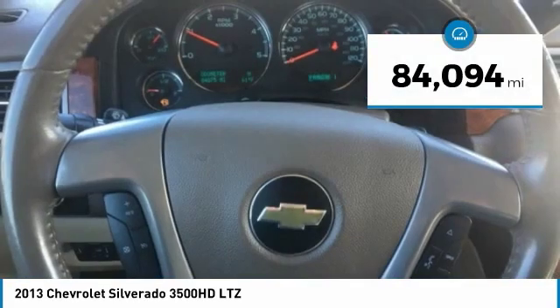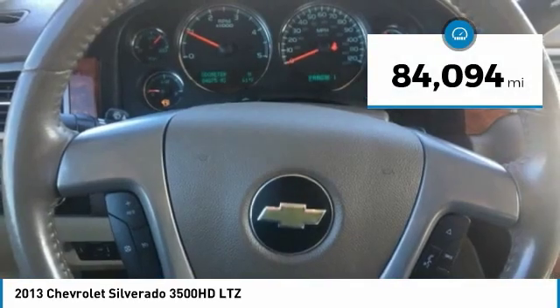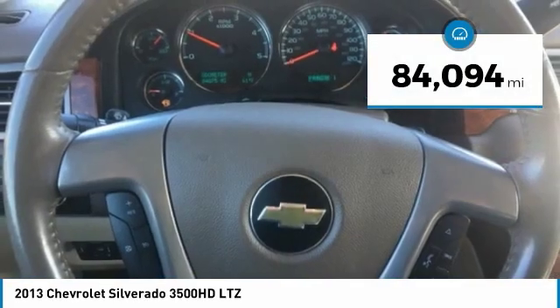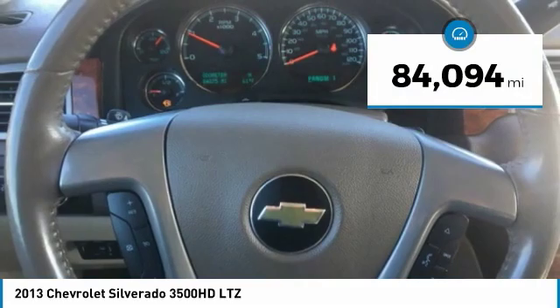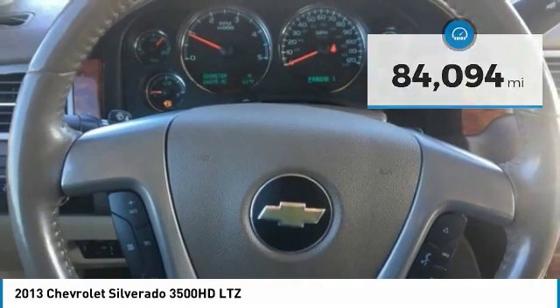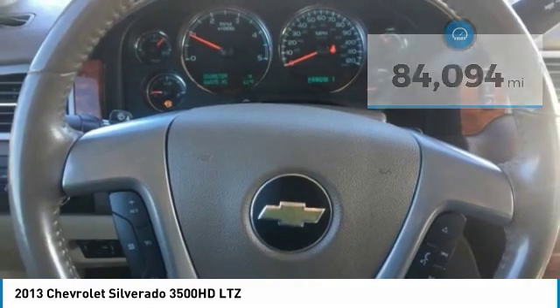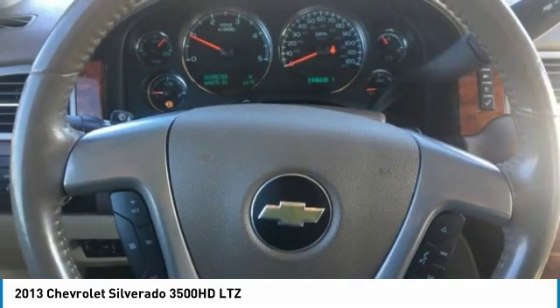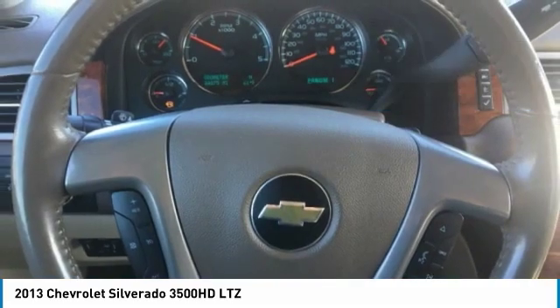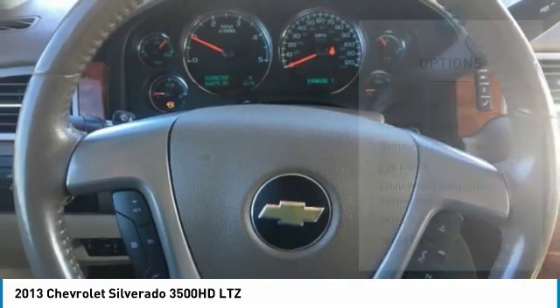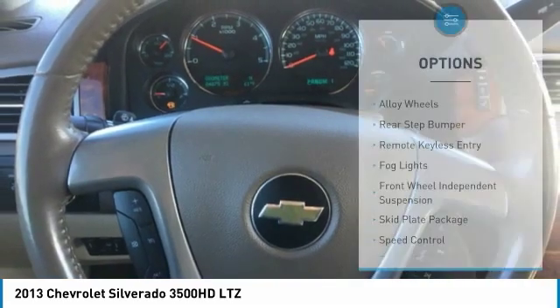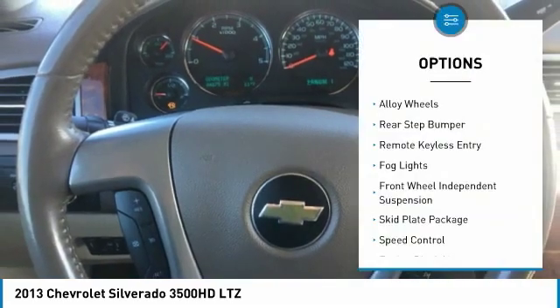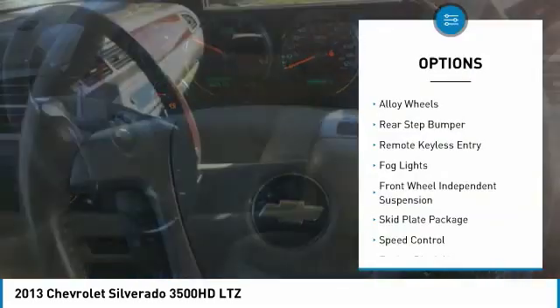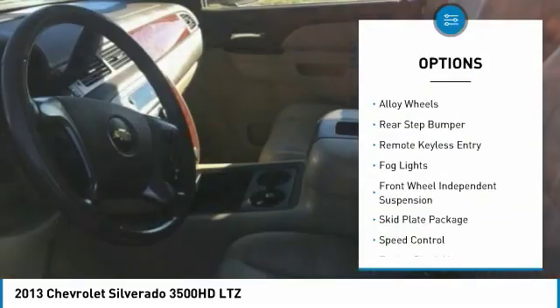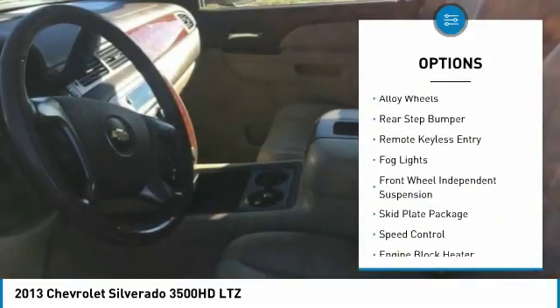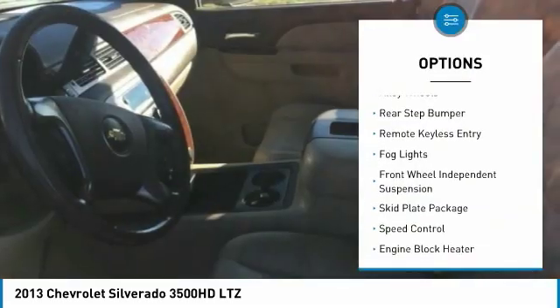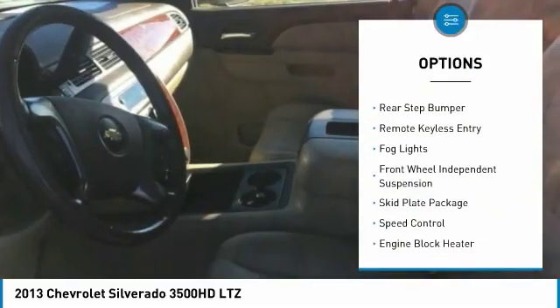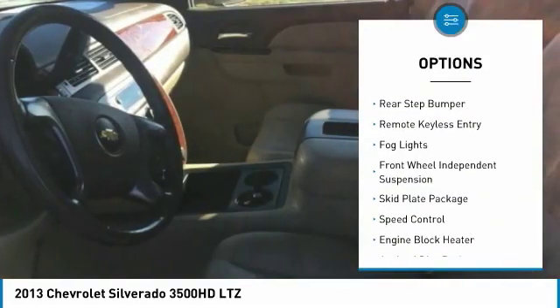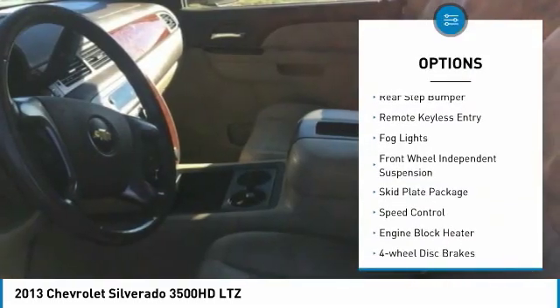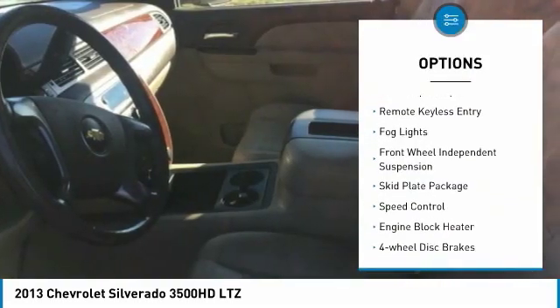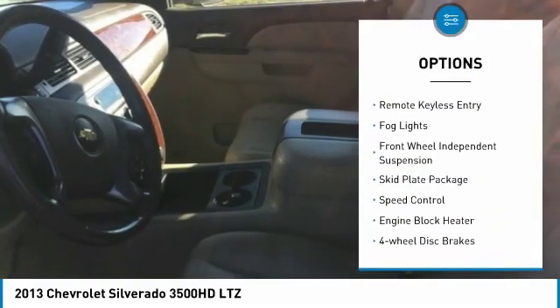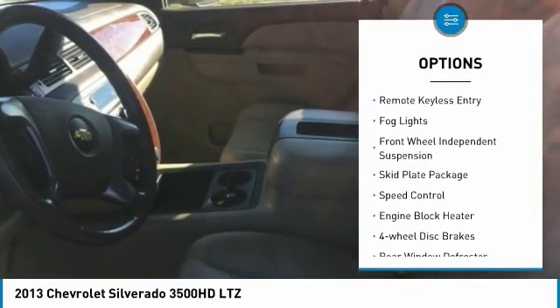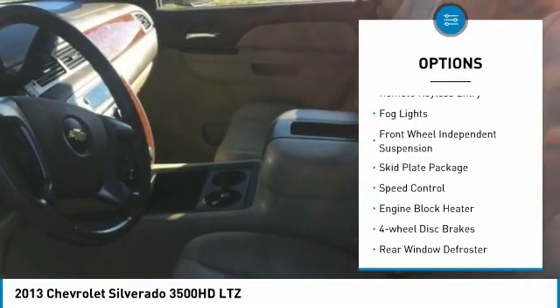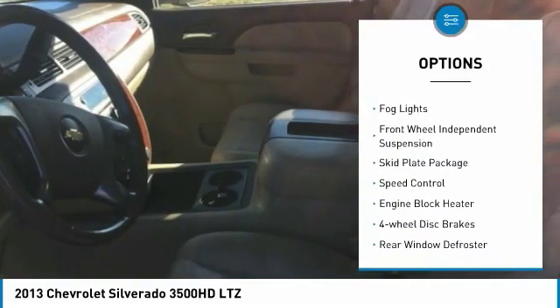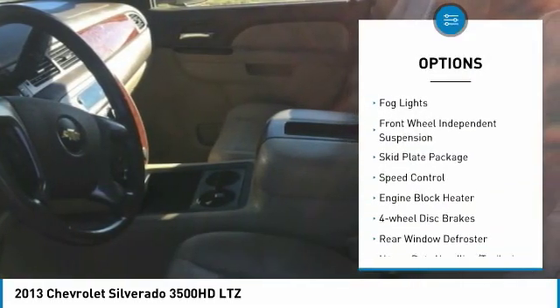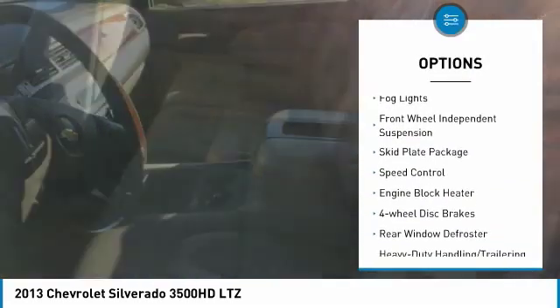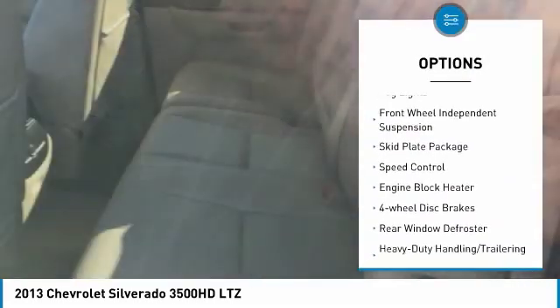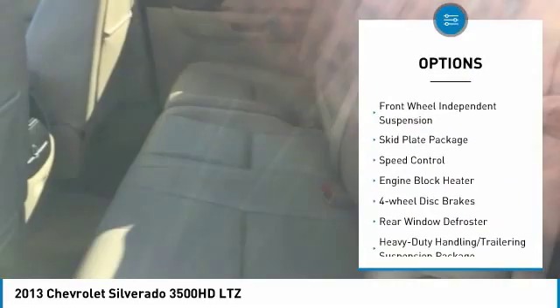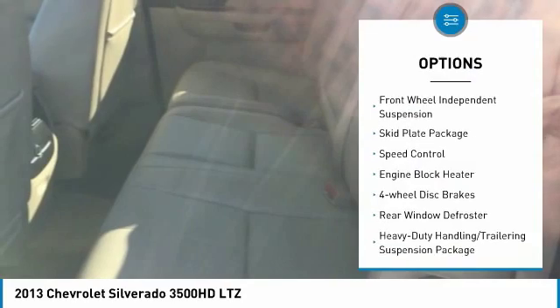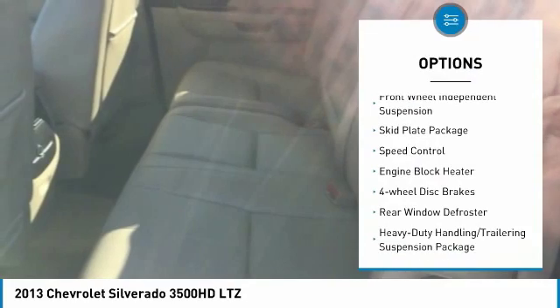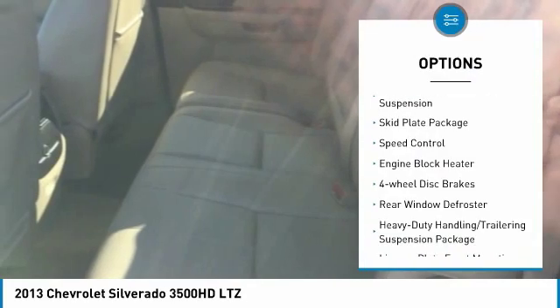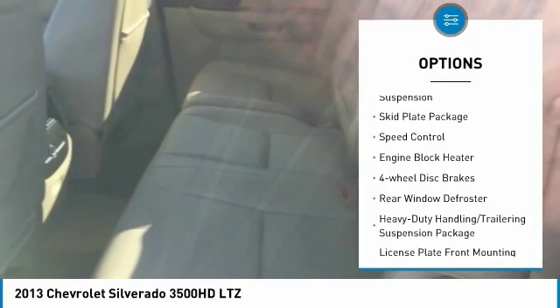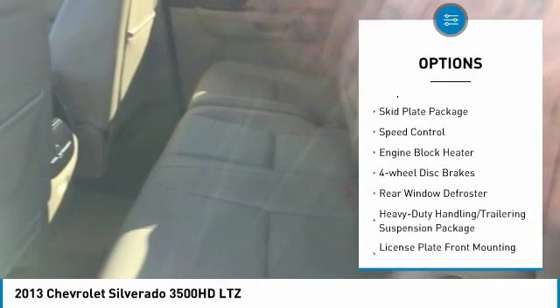Here are some of this vehicle's great options: alloy wheels, rear step bumper, remote keyless entry, fog lights.